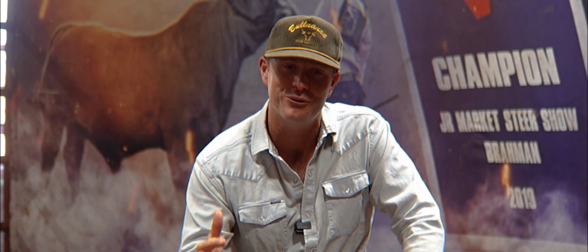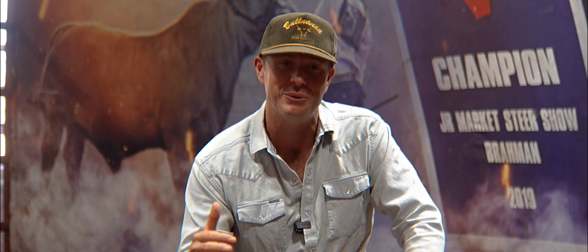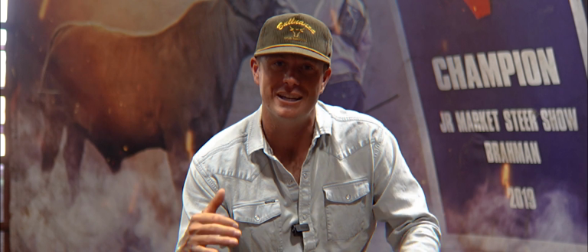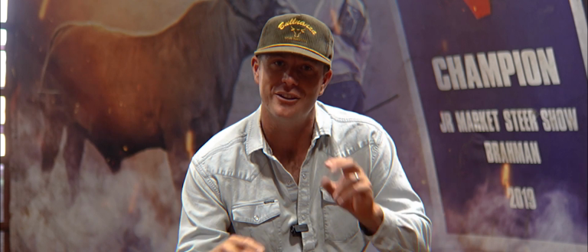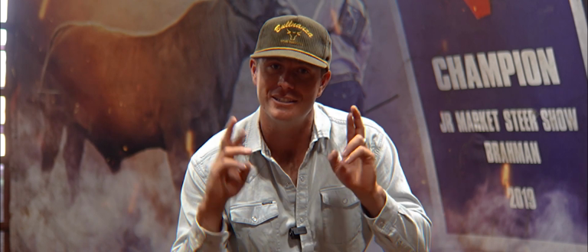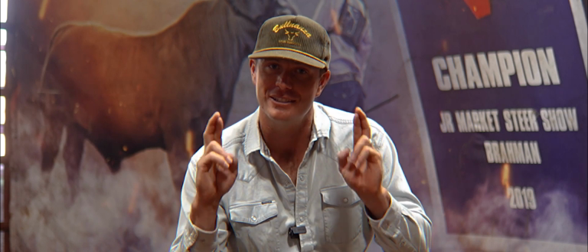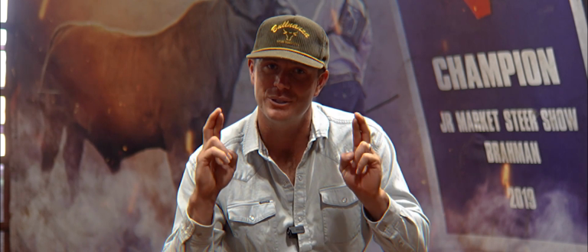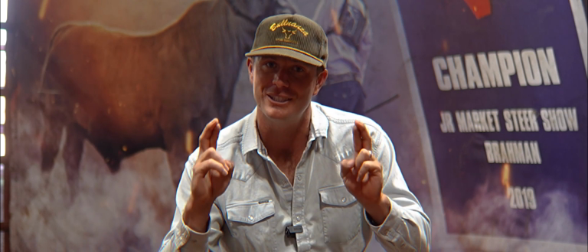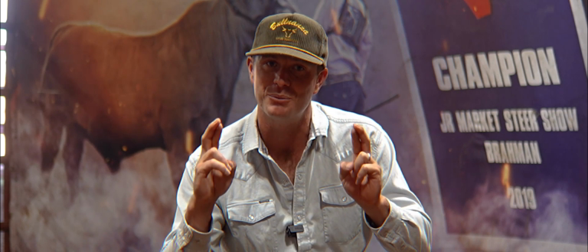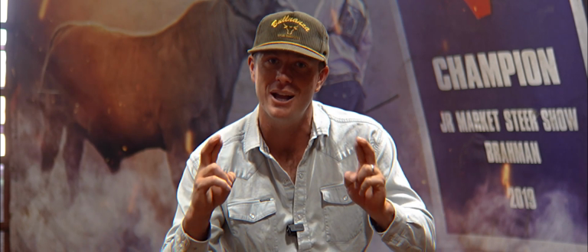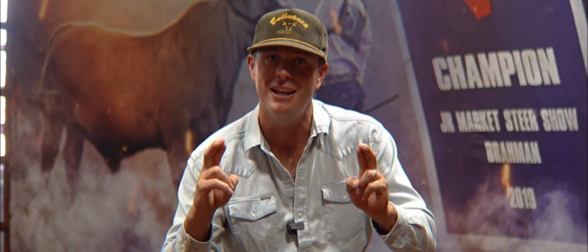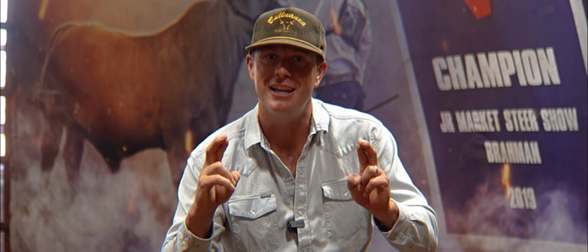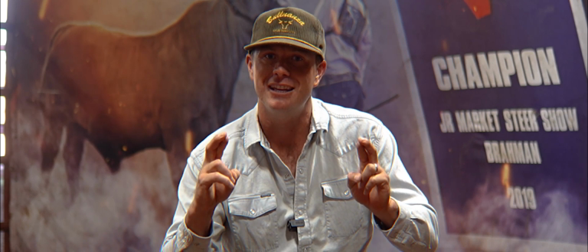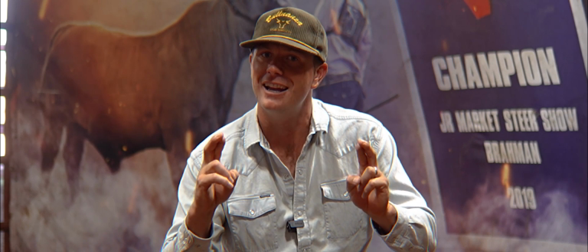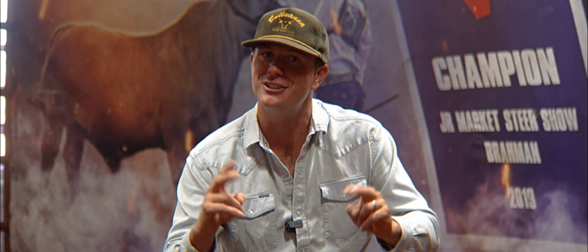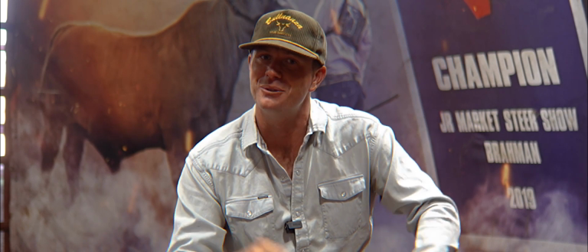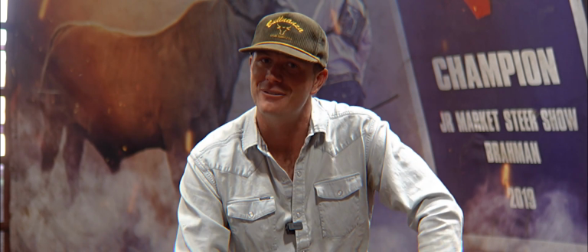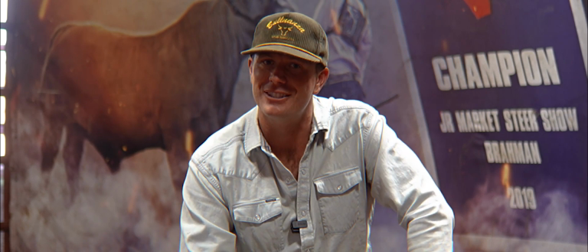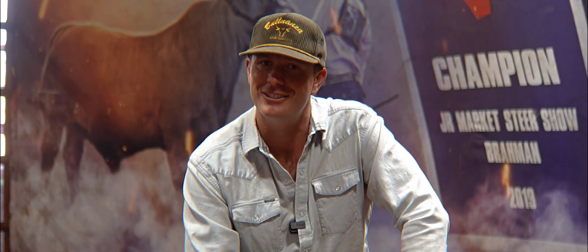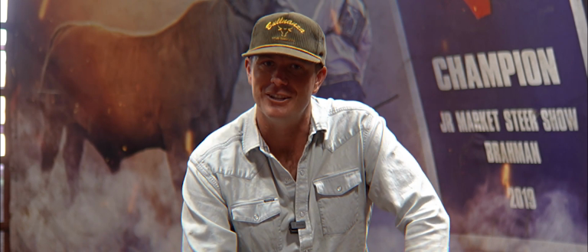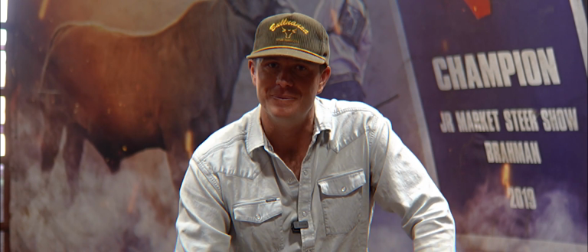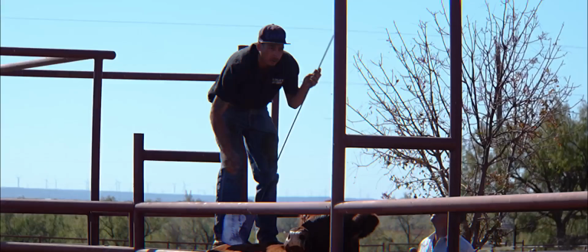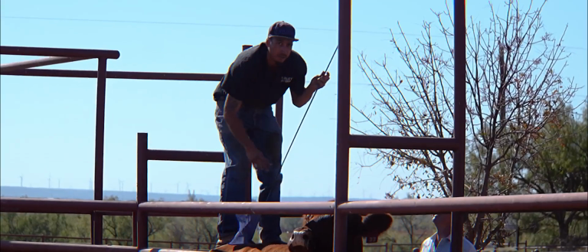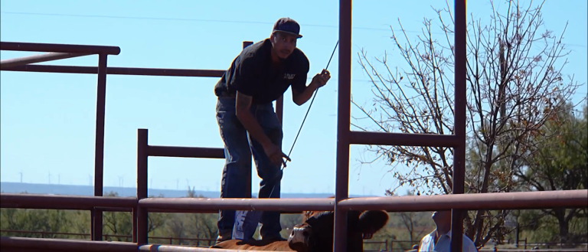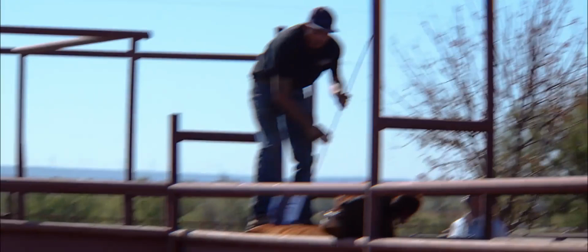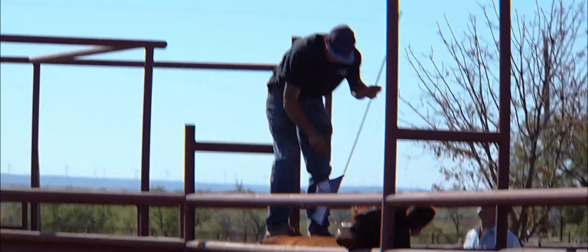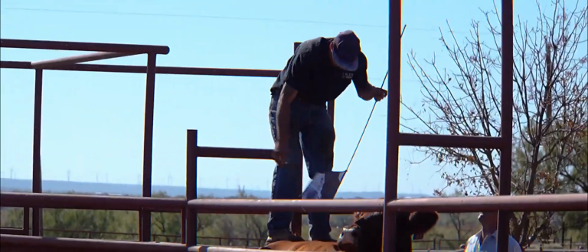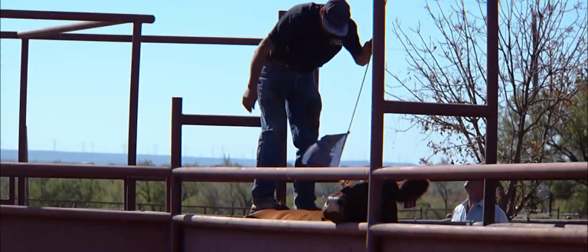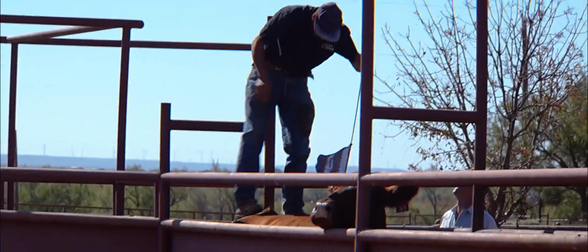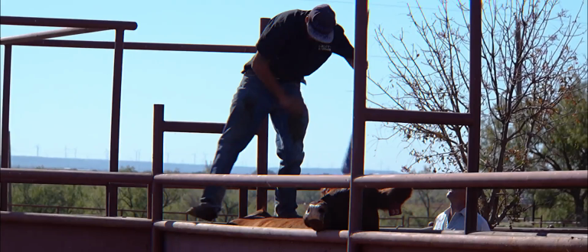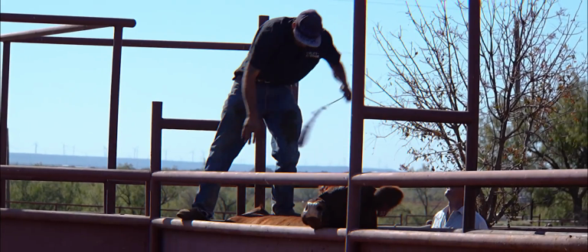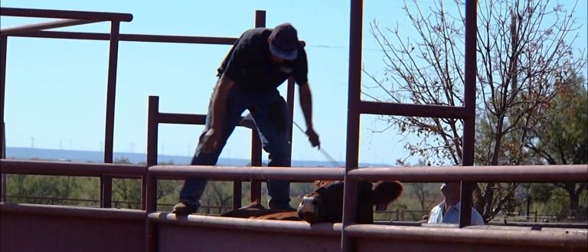Hopefully we get all these recipients bred and next year we have a good sale. We got to make it.